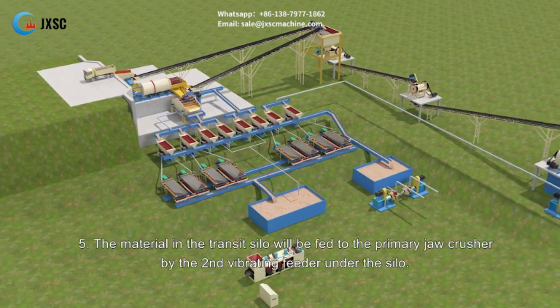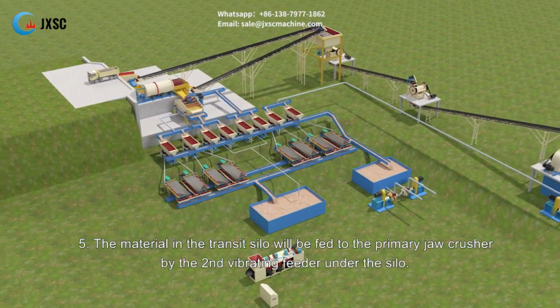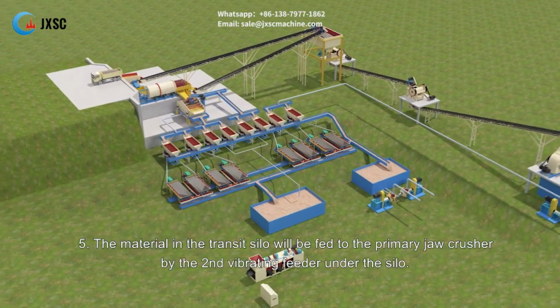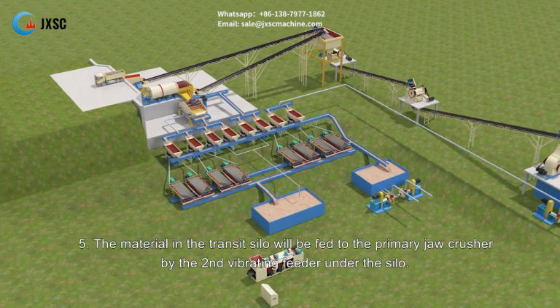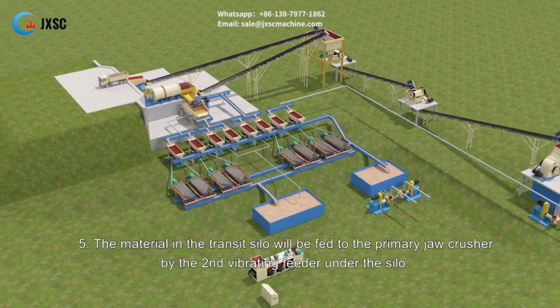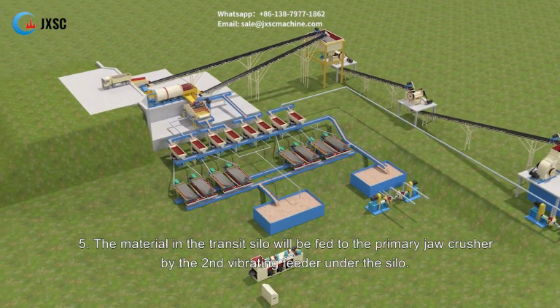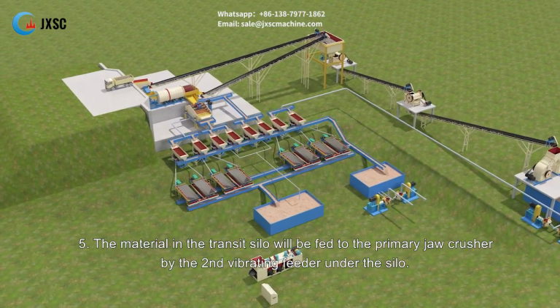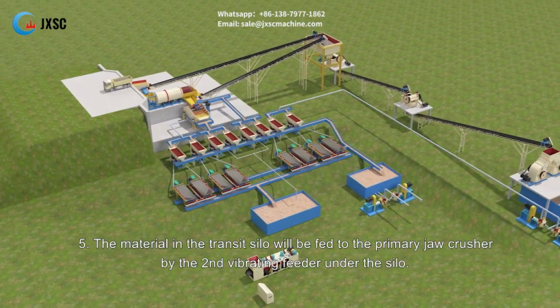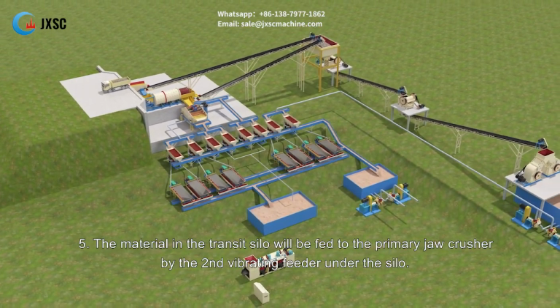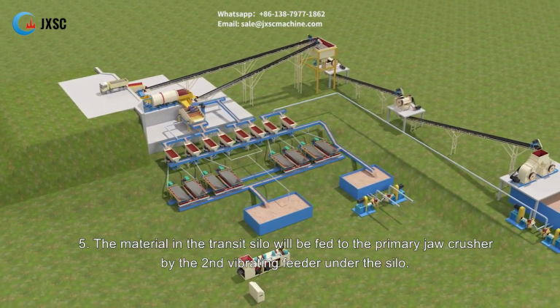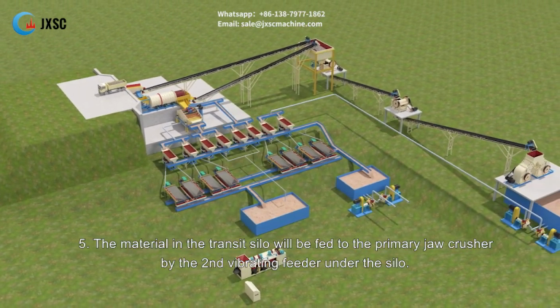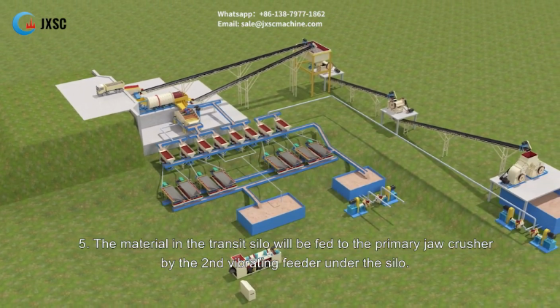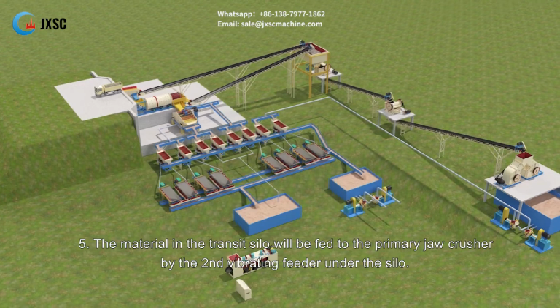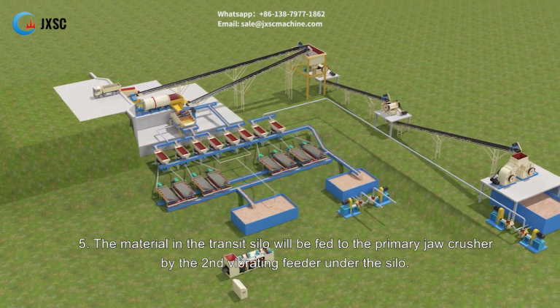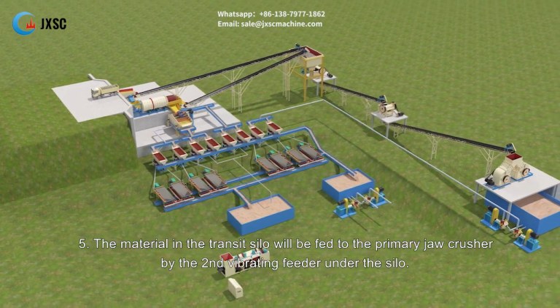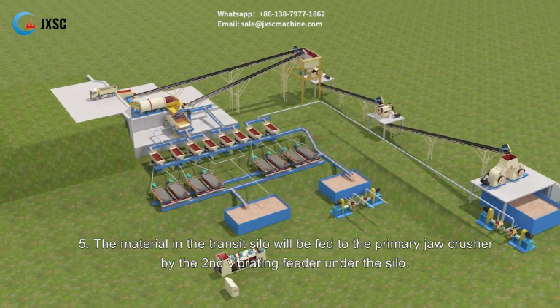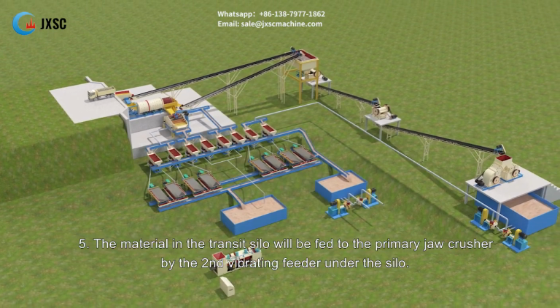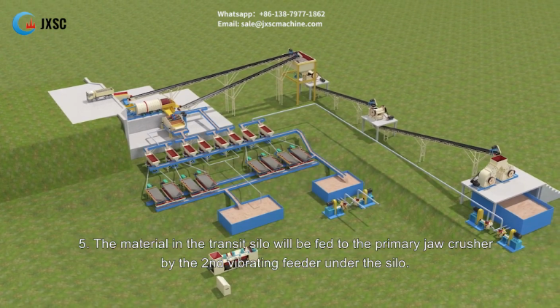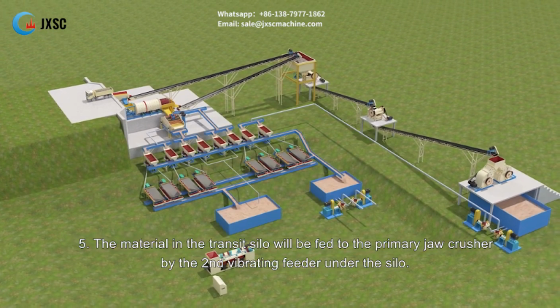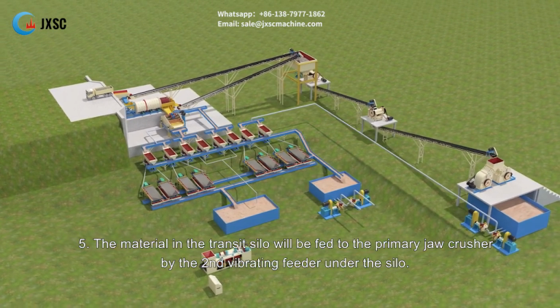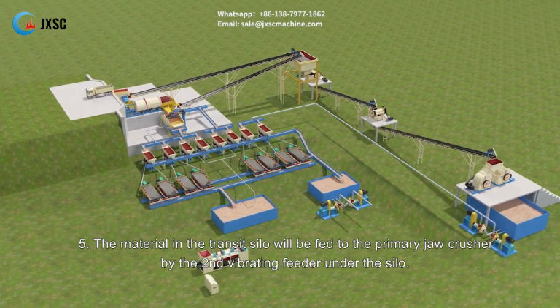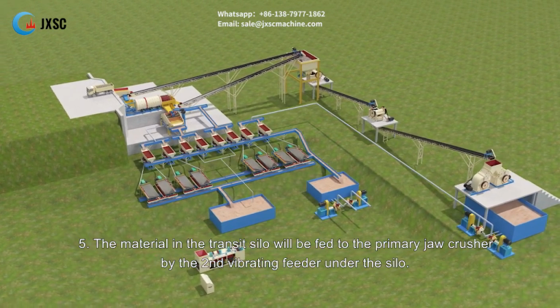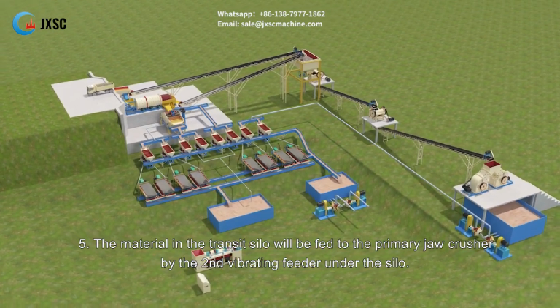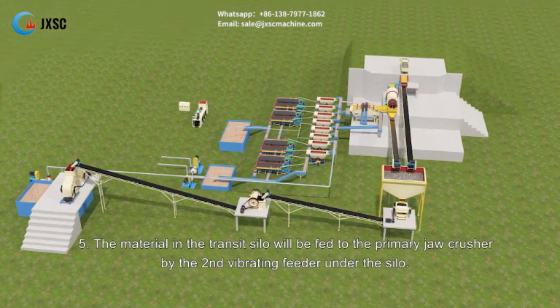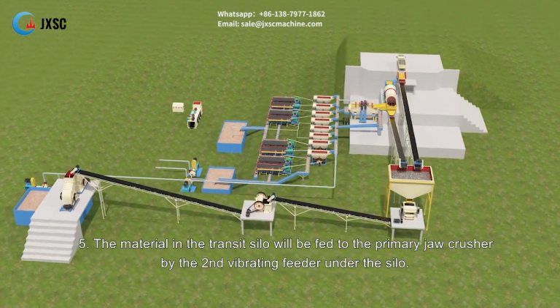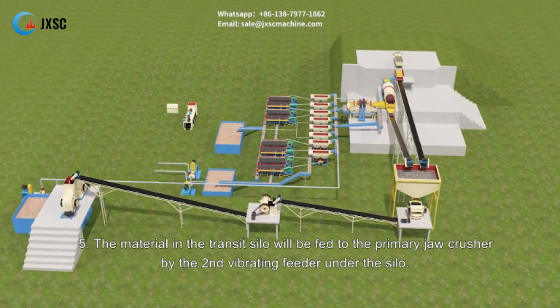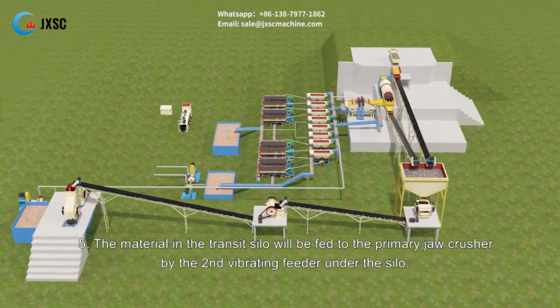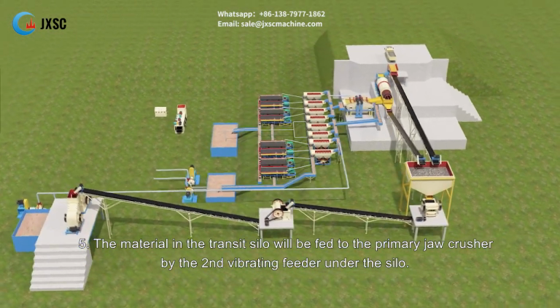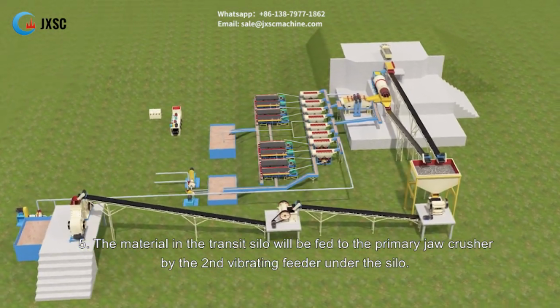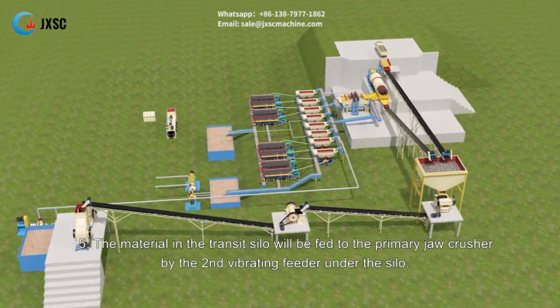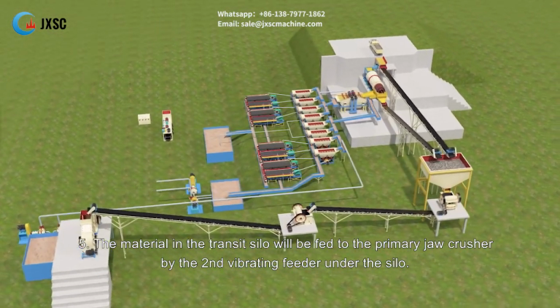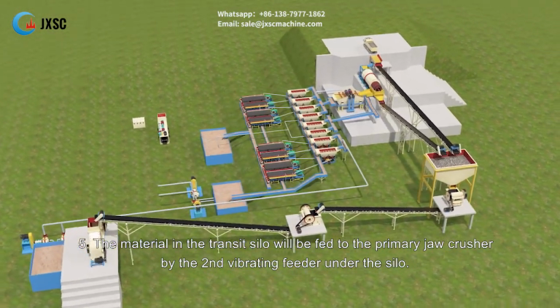Step five: the material in the transit silo will be fed to the primary jaw crusher by the second vibrating feeder under the silo.